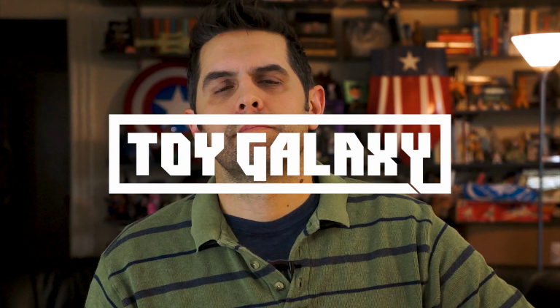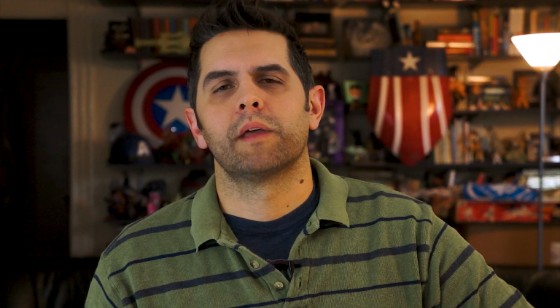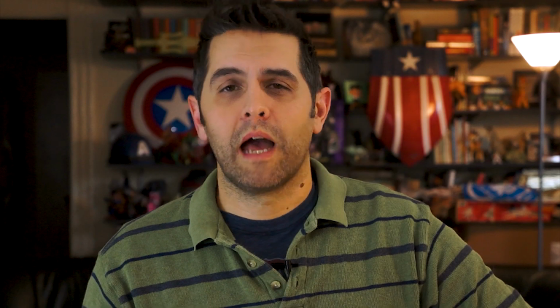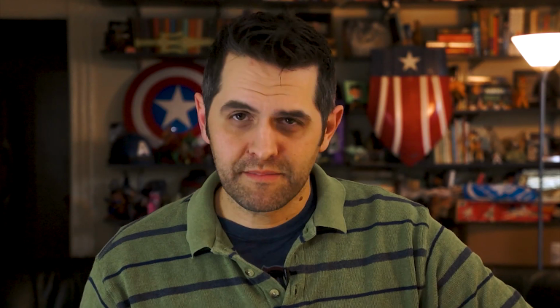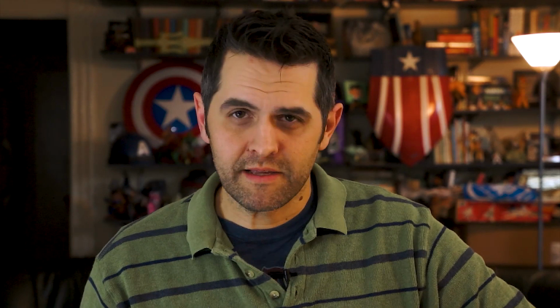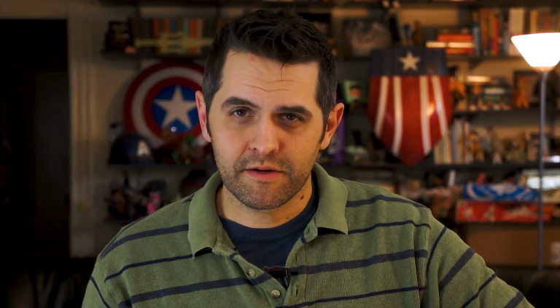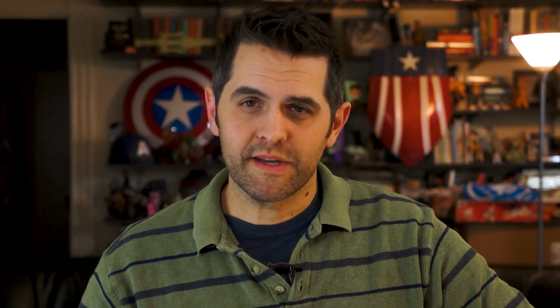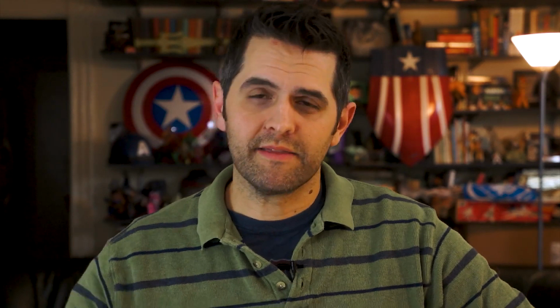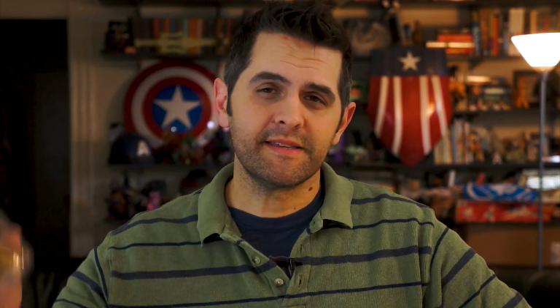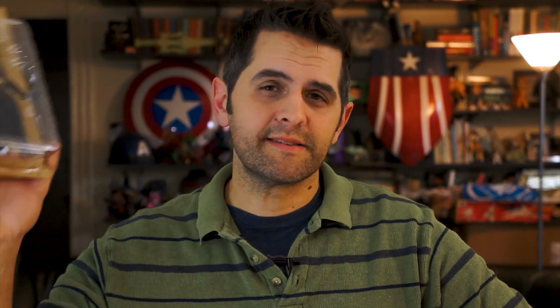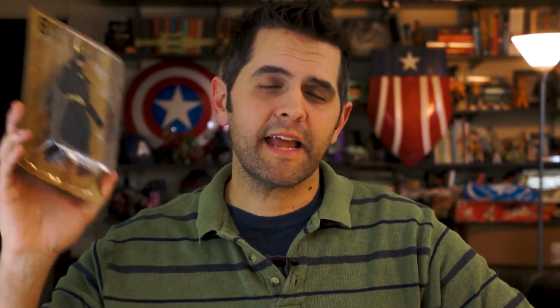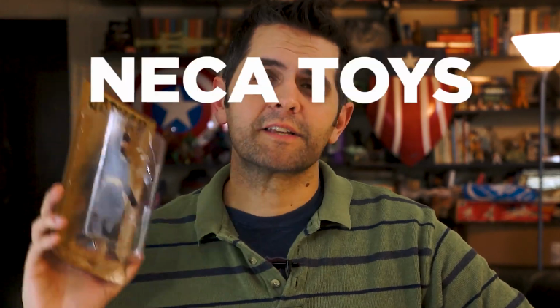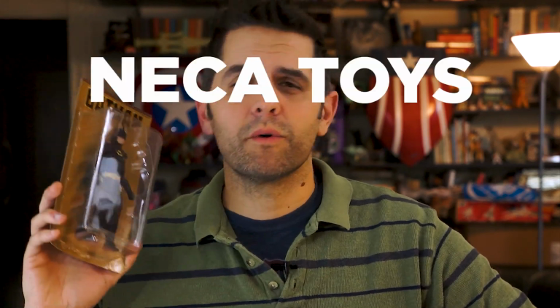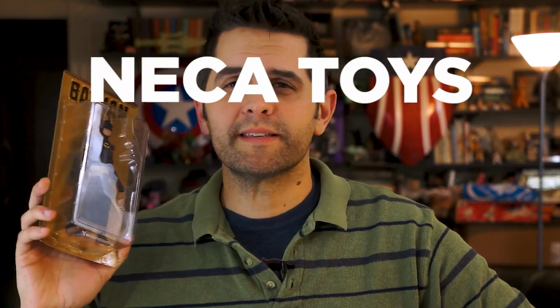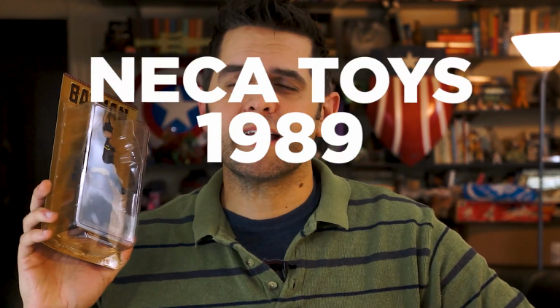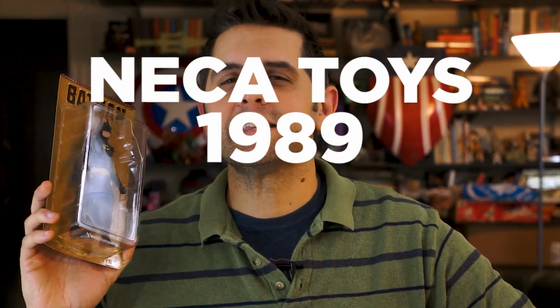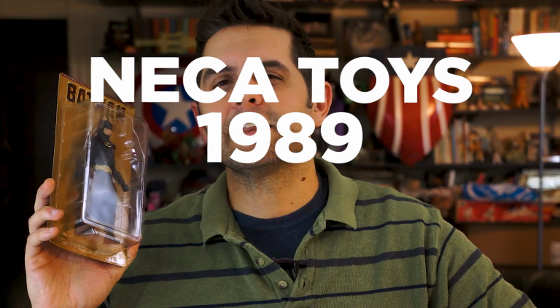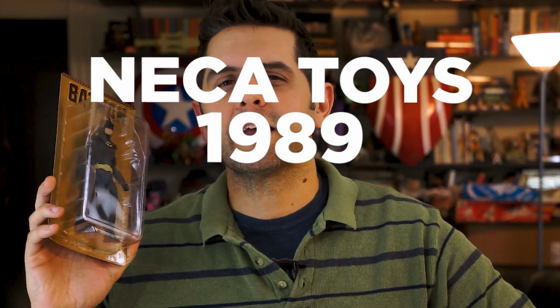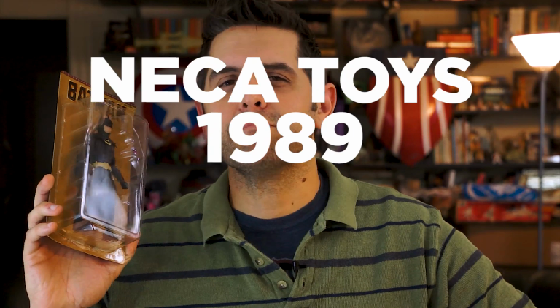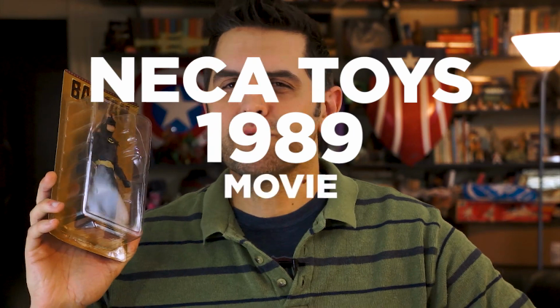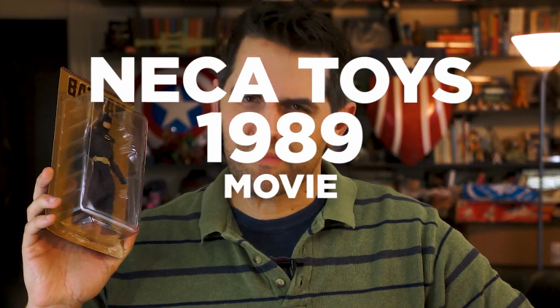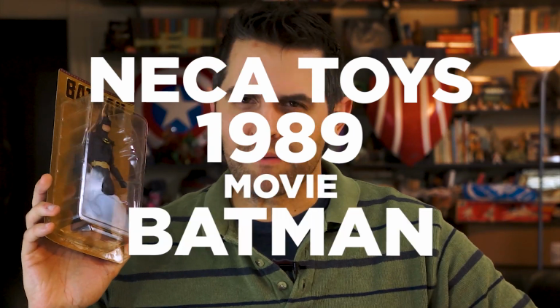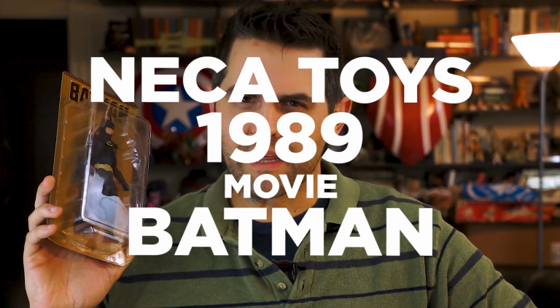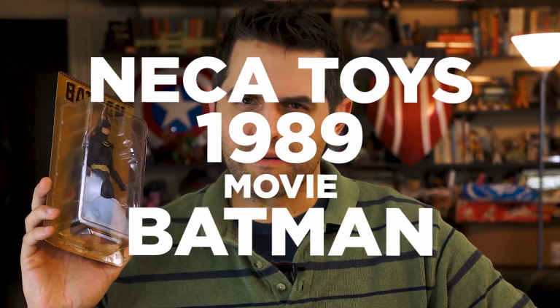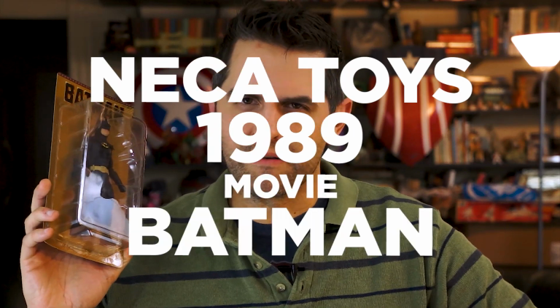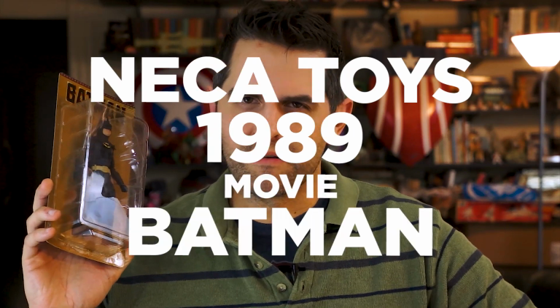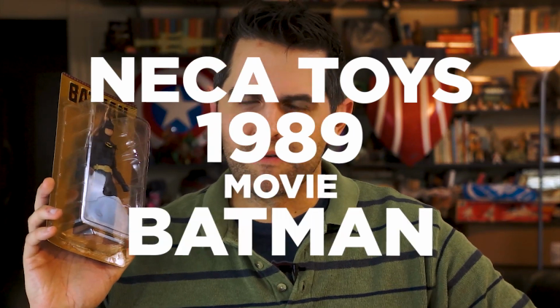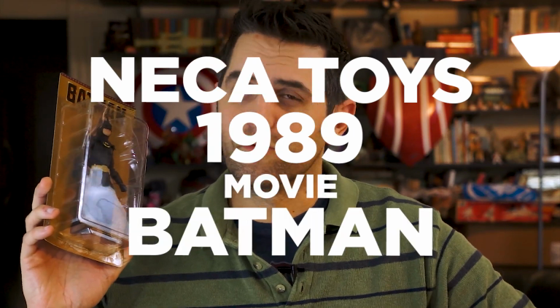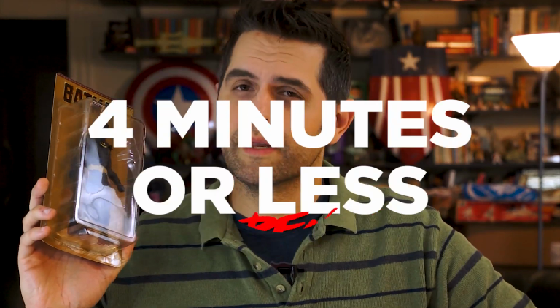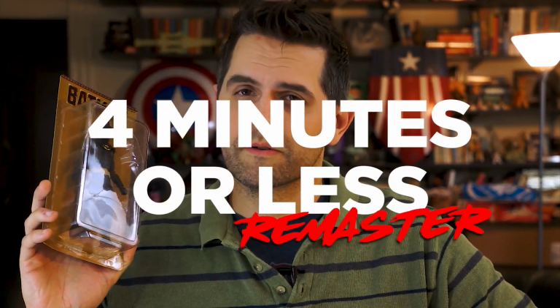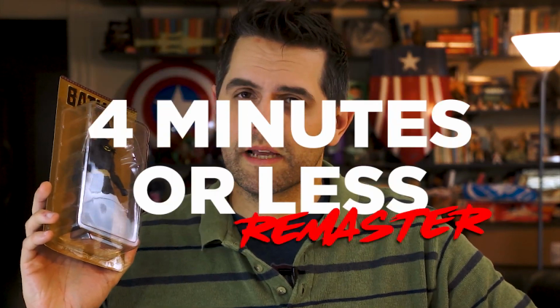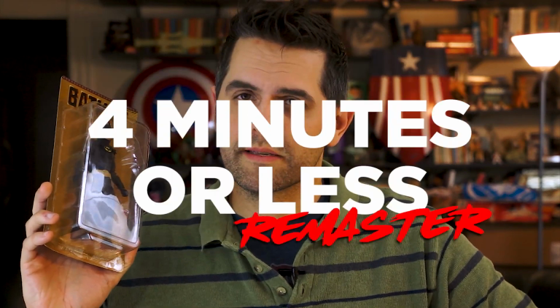Hi, I'm Dan Larson, and this is NECA Toys 1989 Movie Batman in four minutes or less.